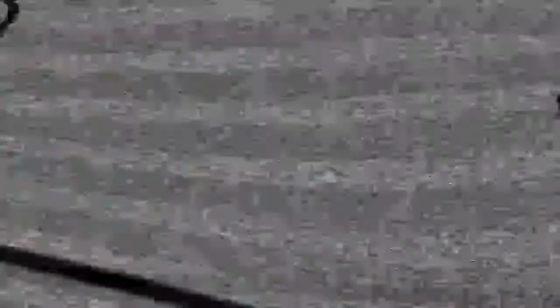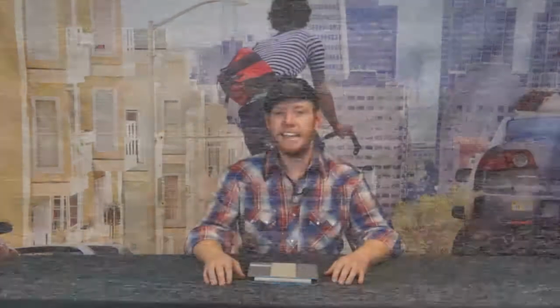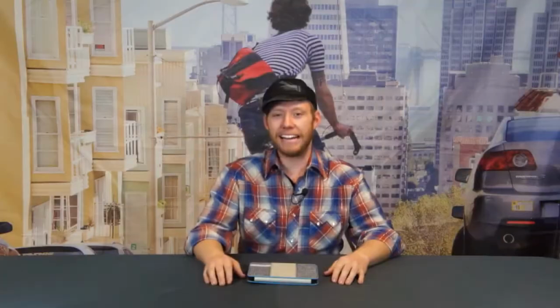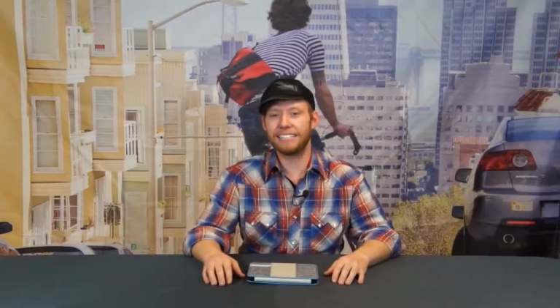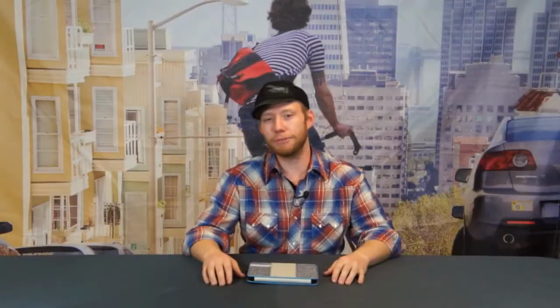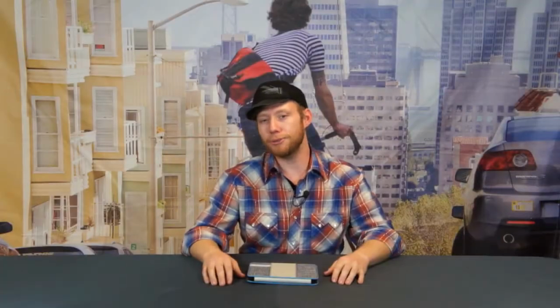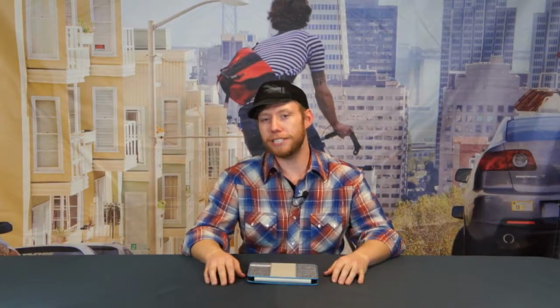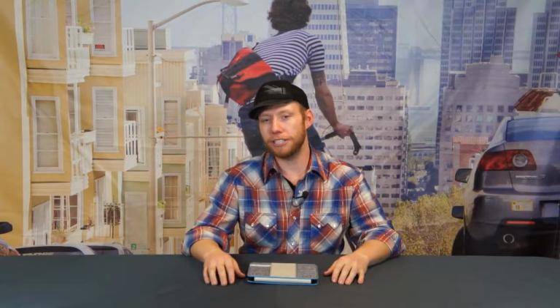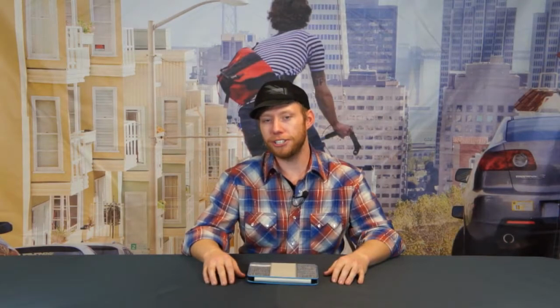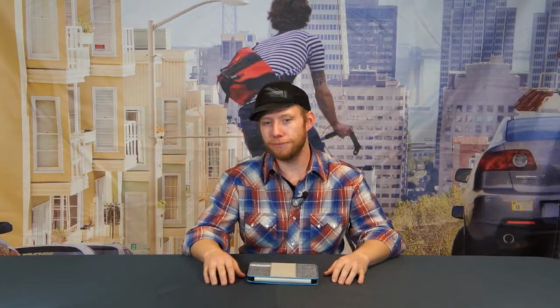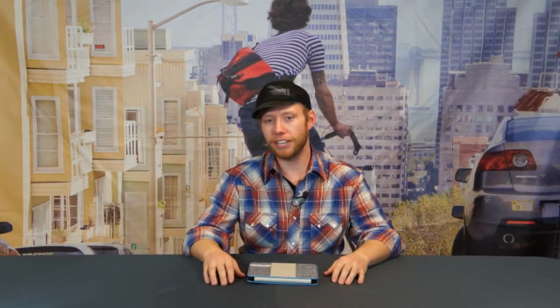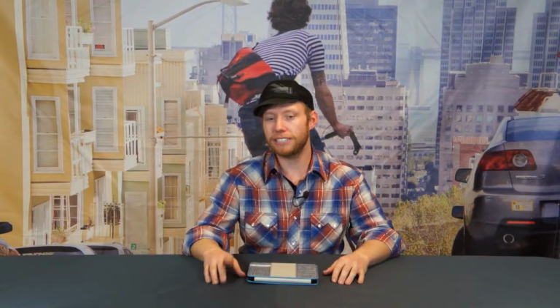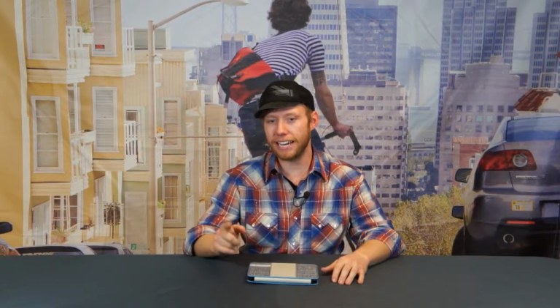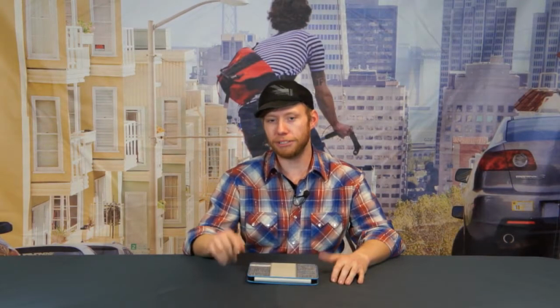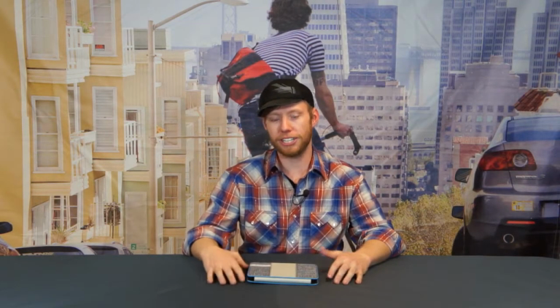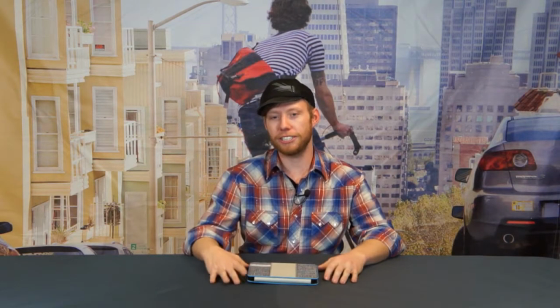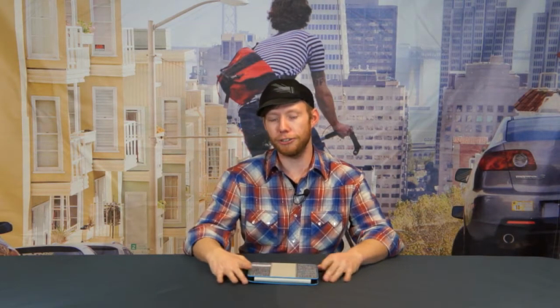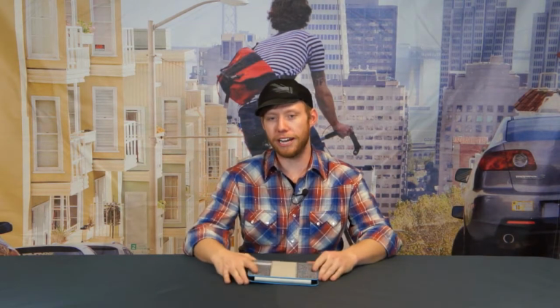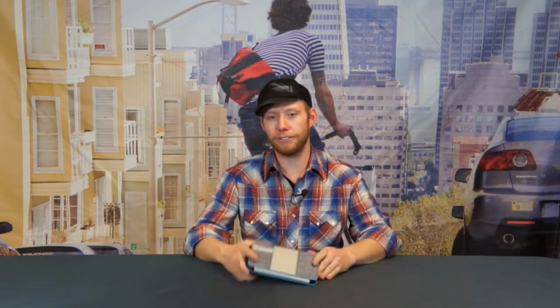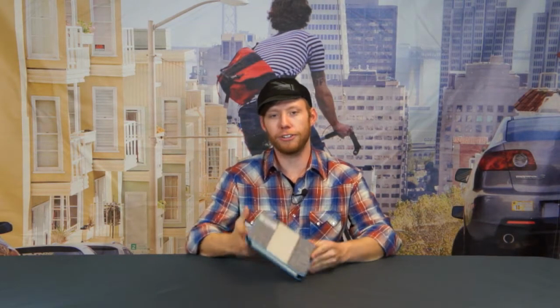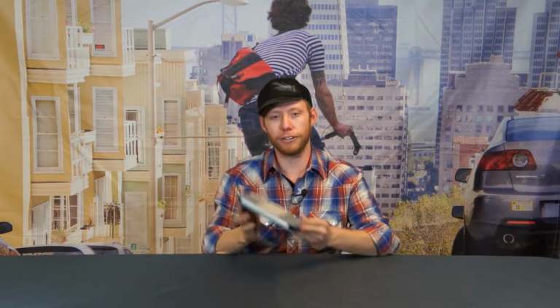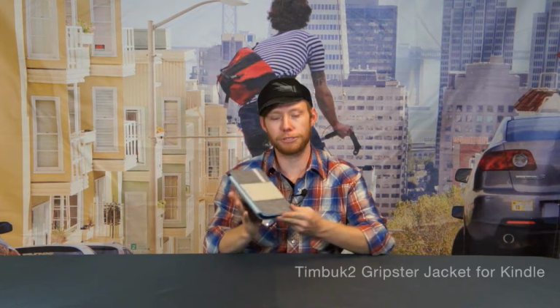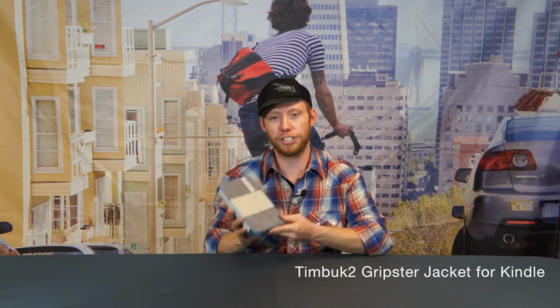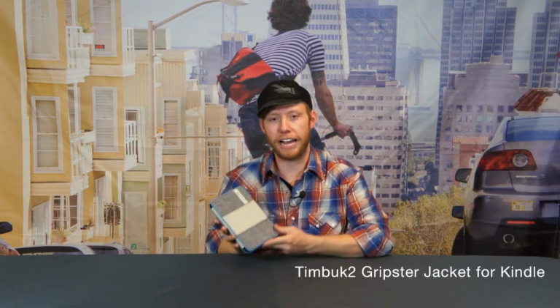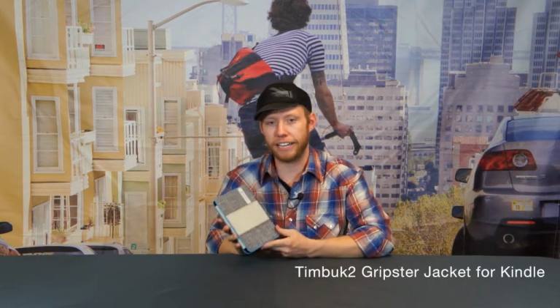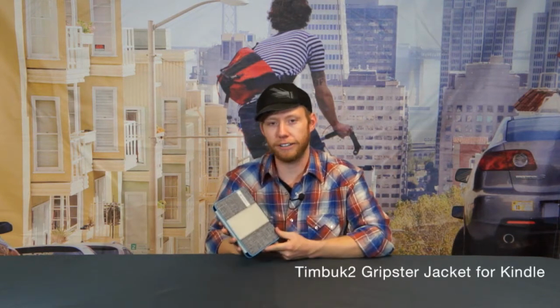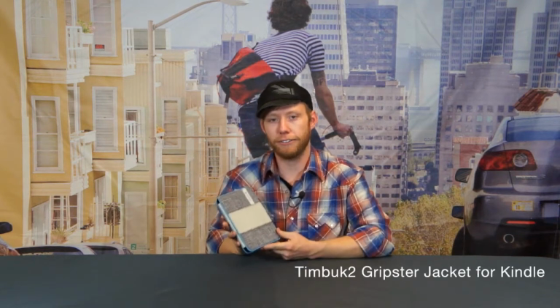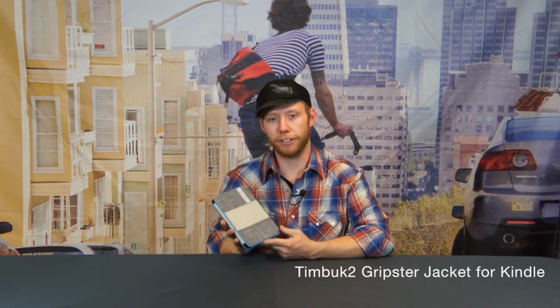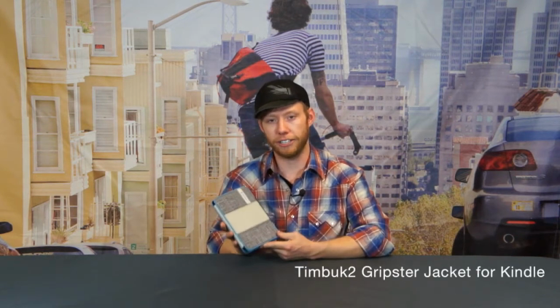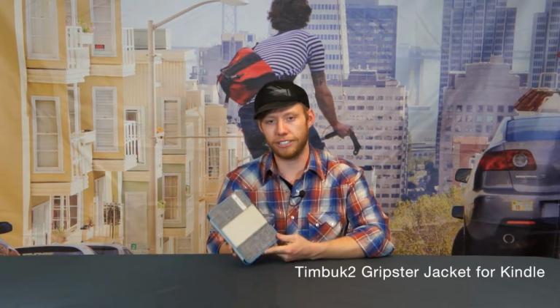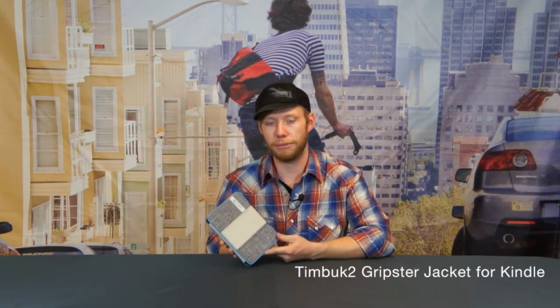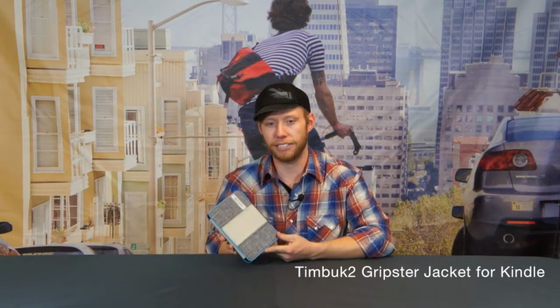Hey guys, I'm Jordan with Timbuk2 and today I'm going to talk to you about the Gripster jacket for Kindle tablets.